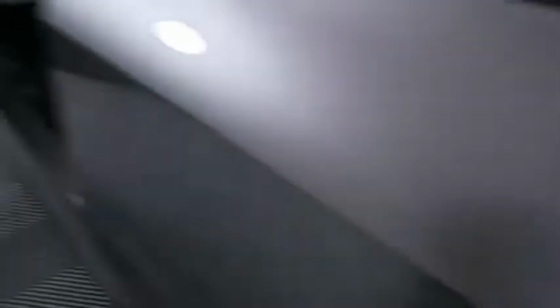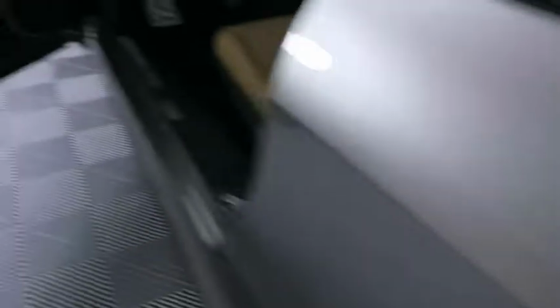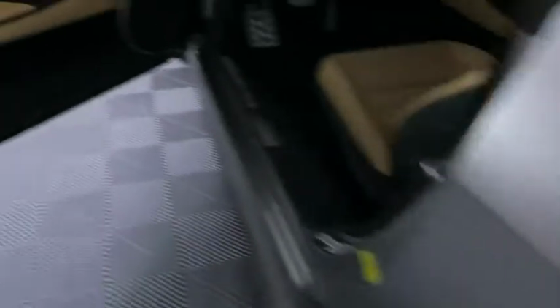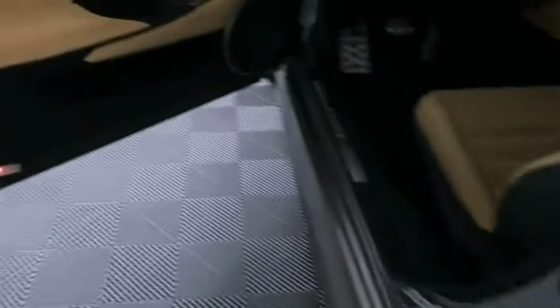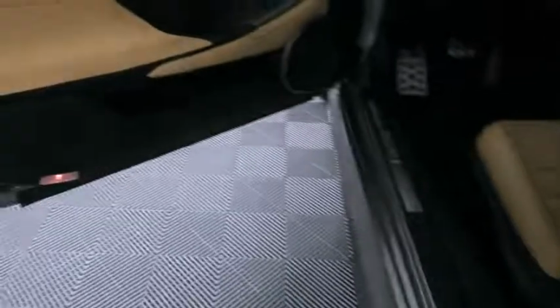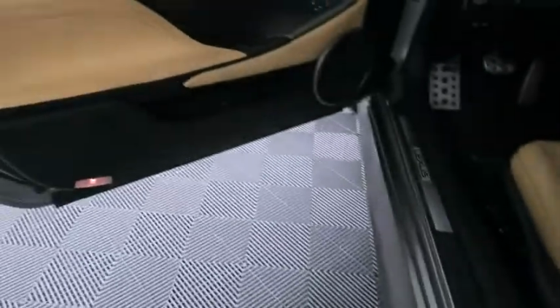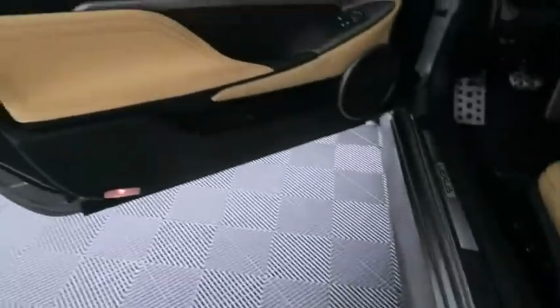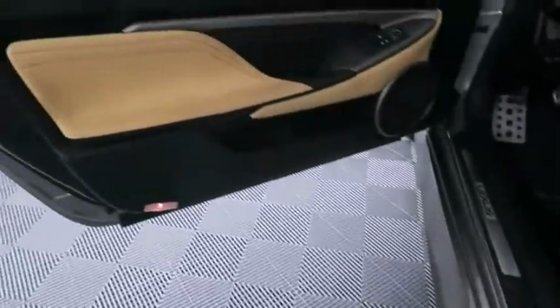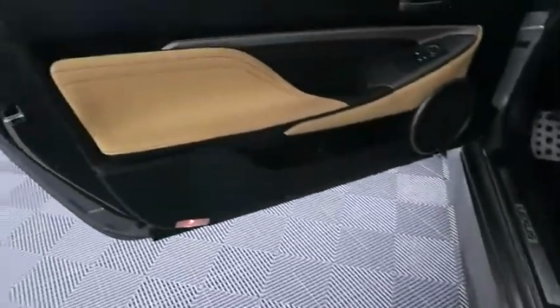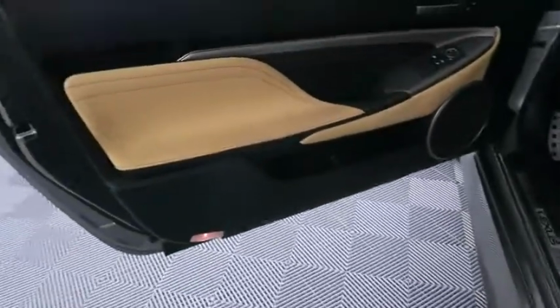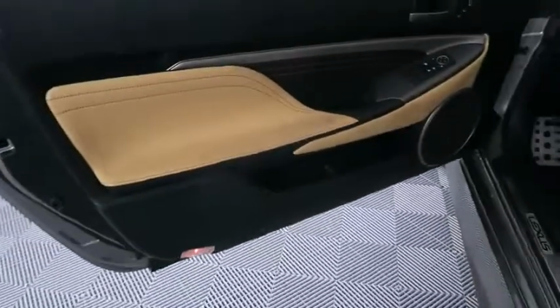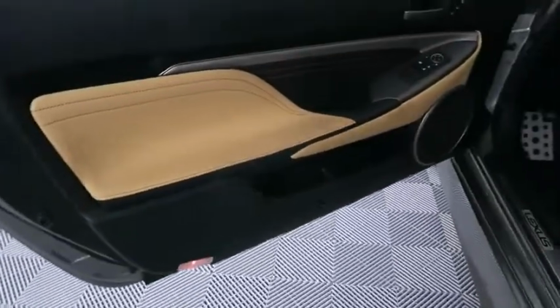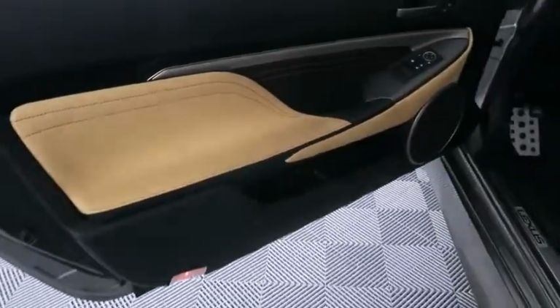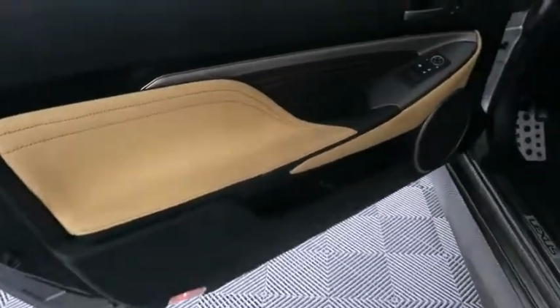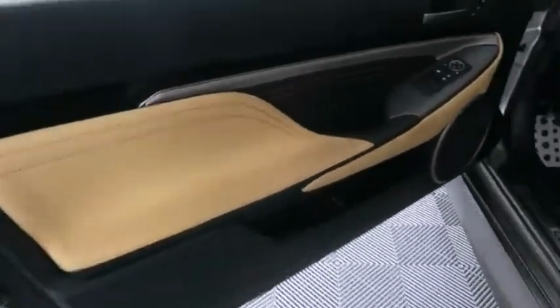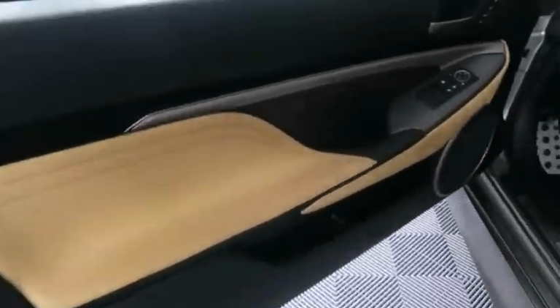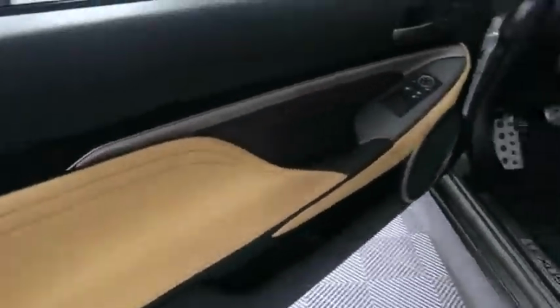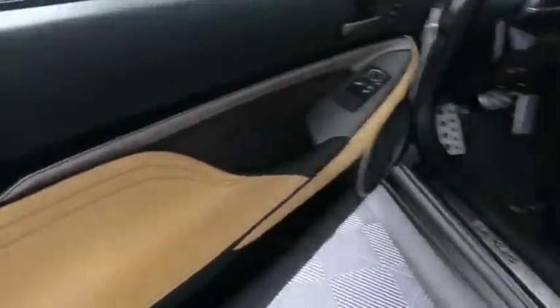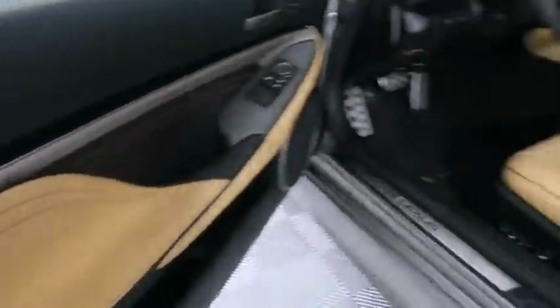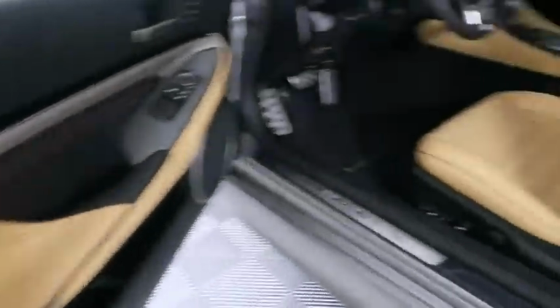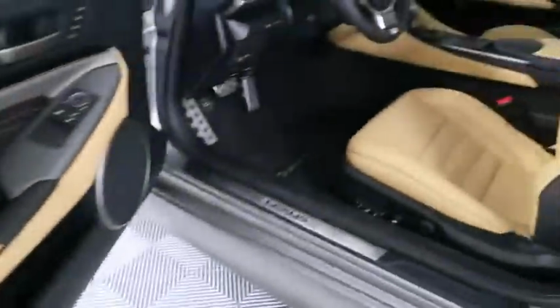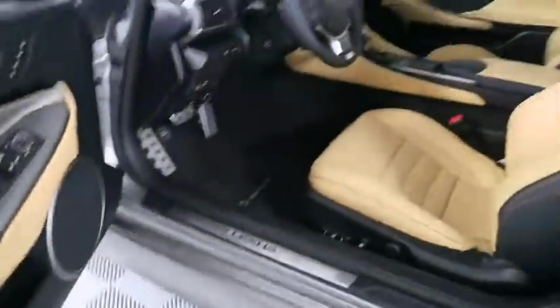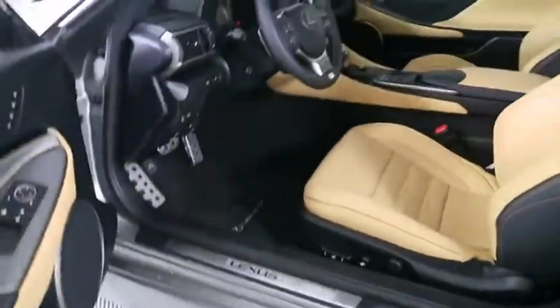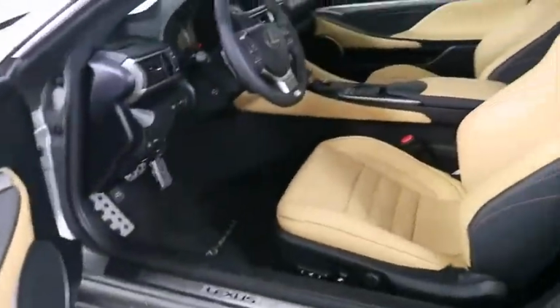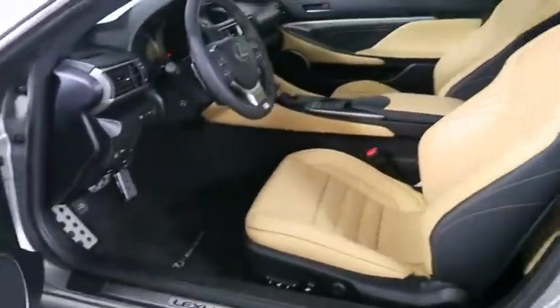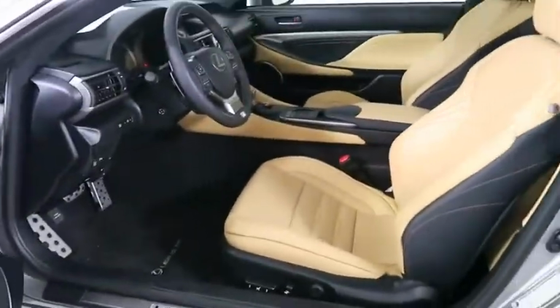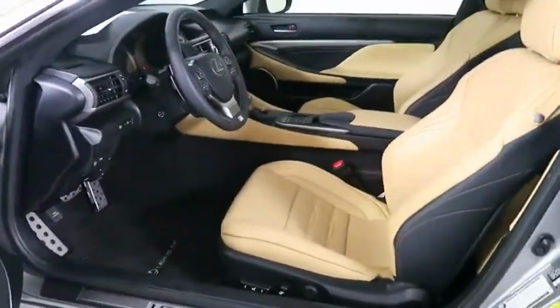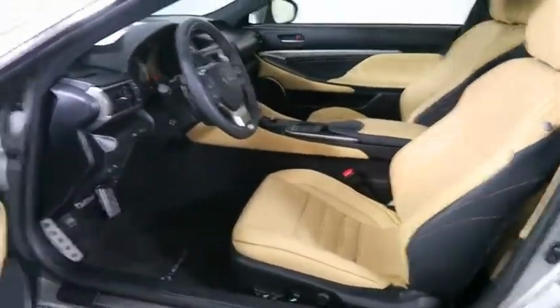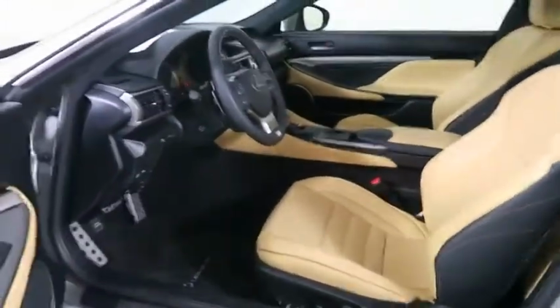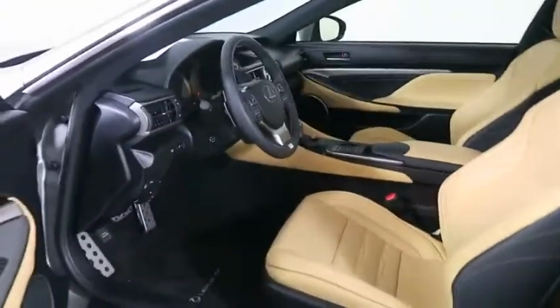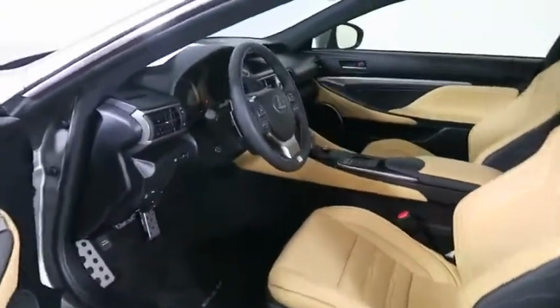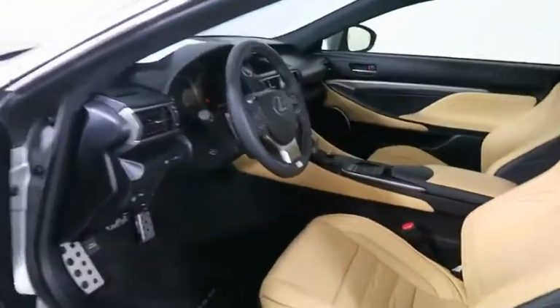Auto dimming rear view mirror, keyless start, cruise control, universal garage door opener, and climate control.